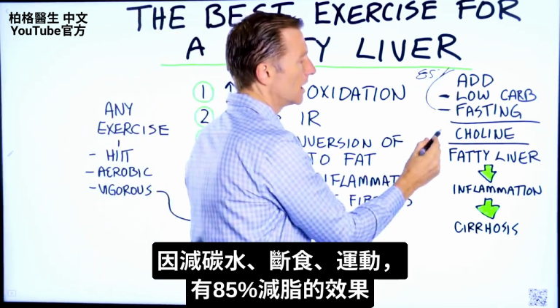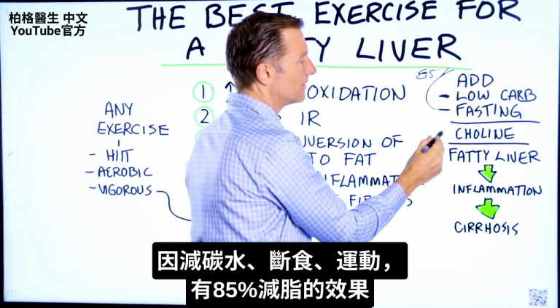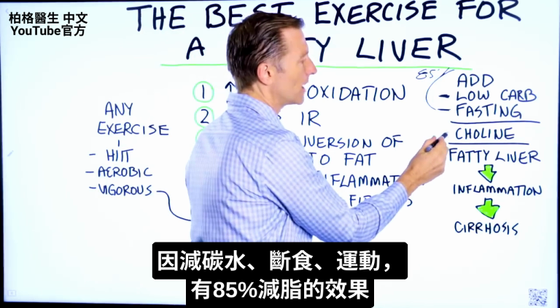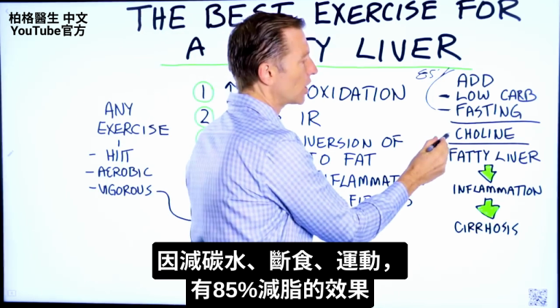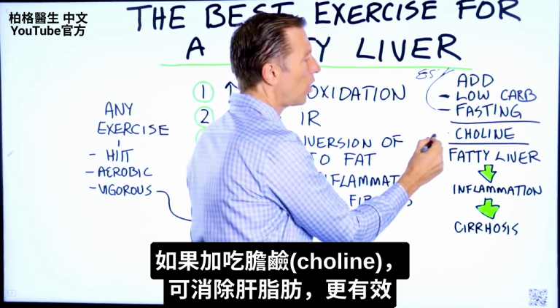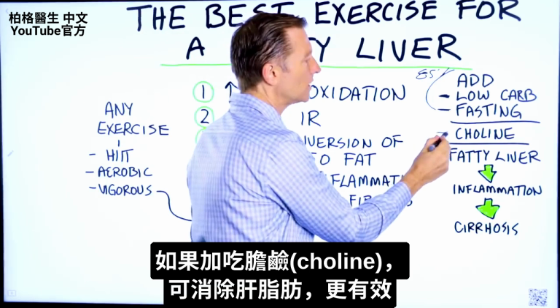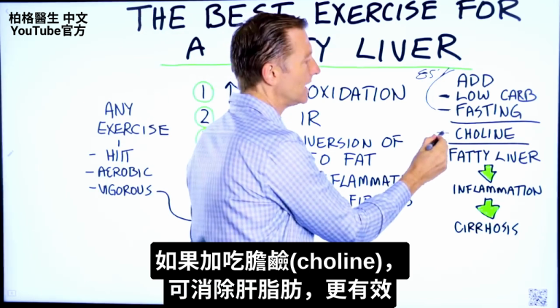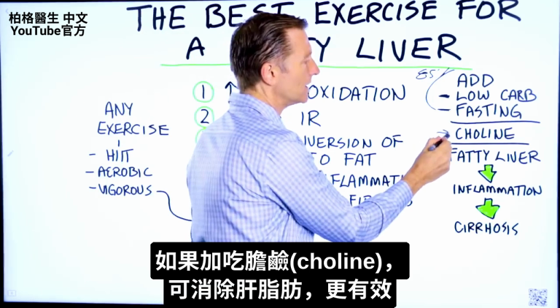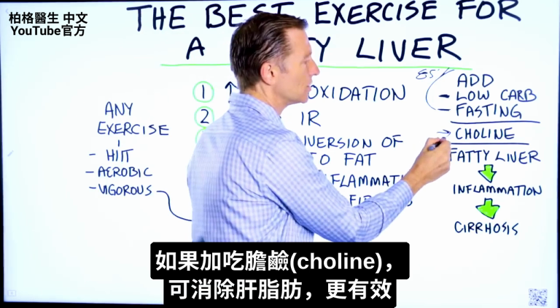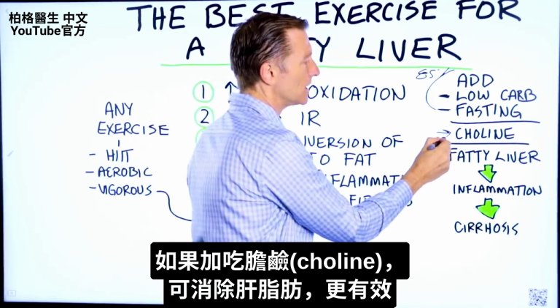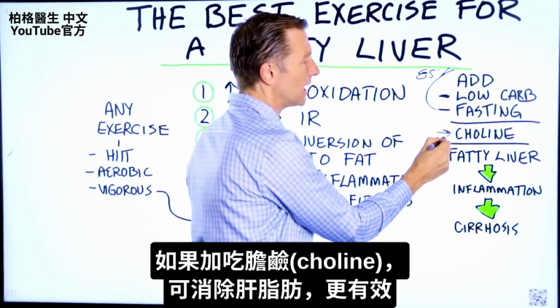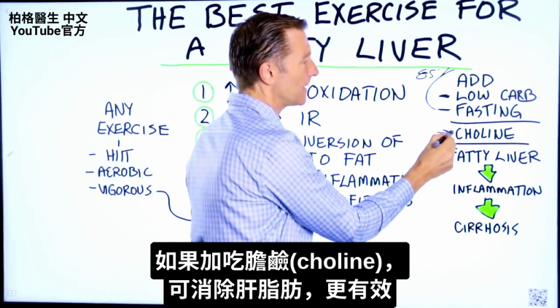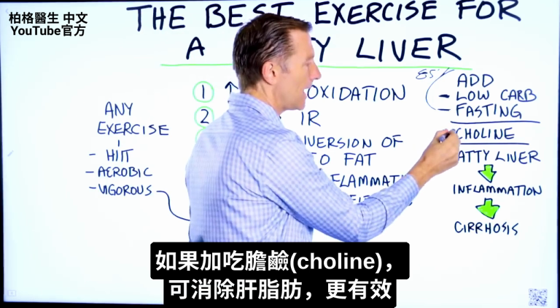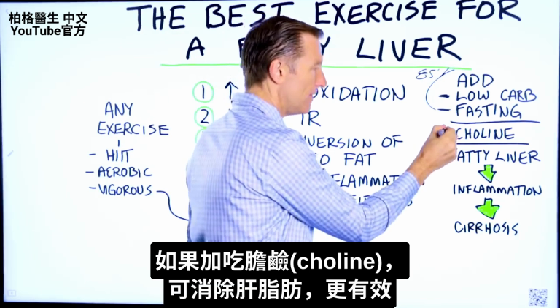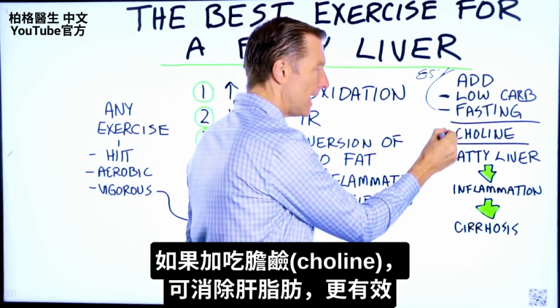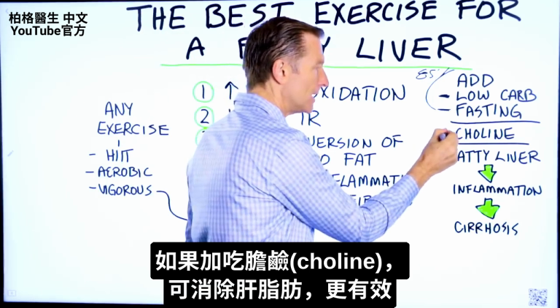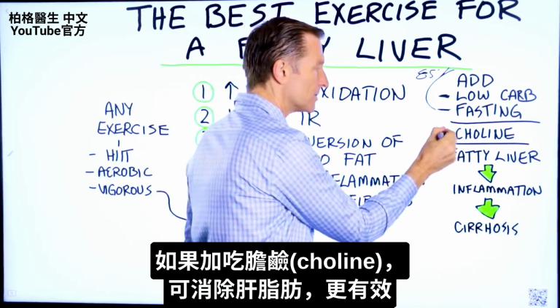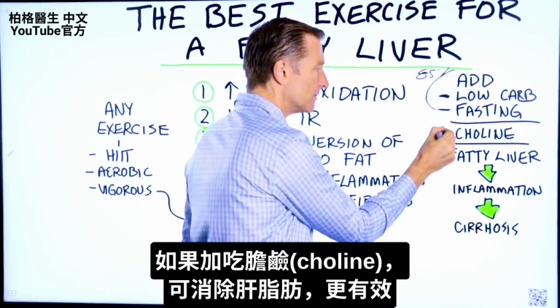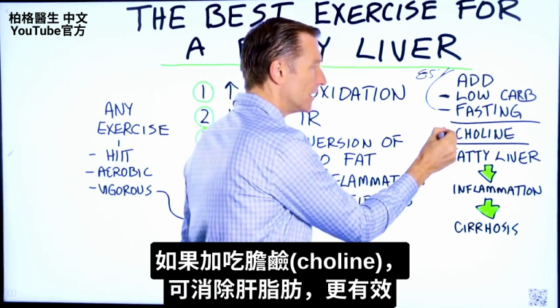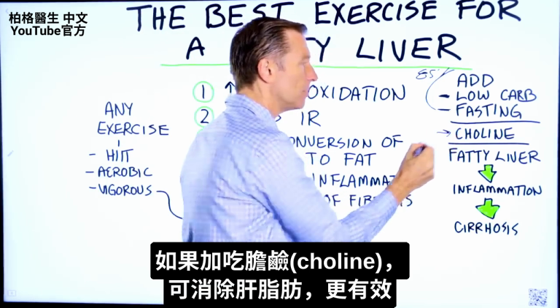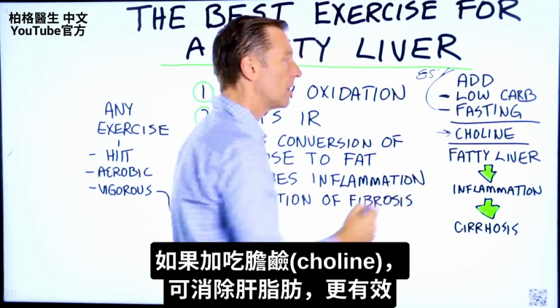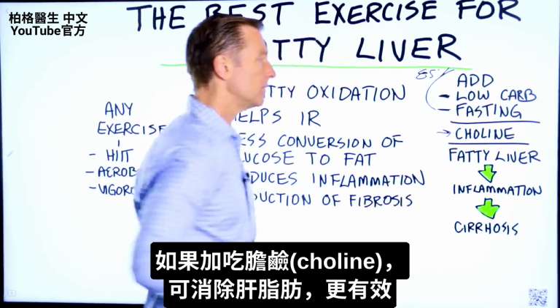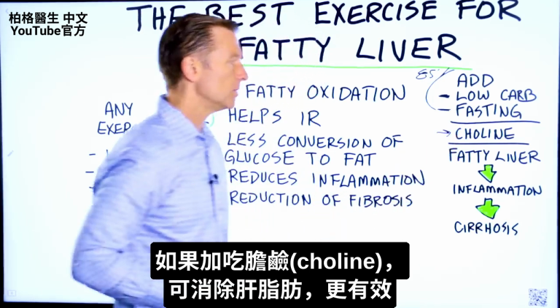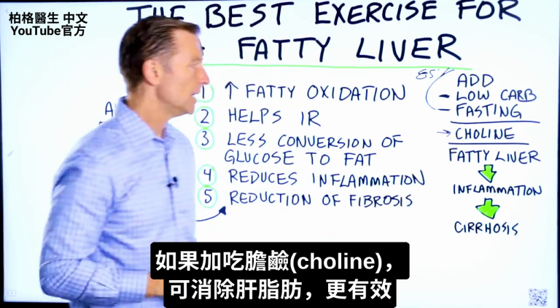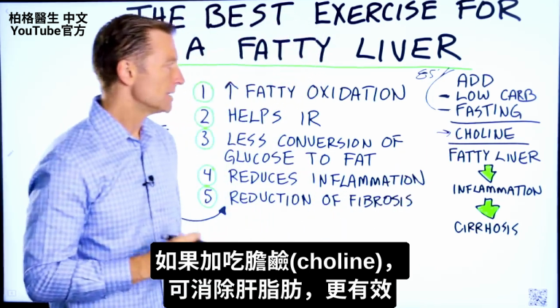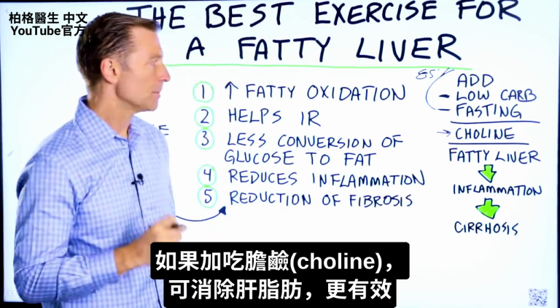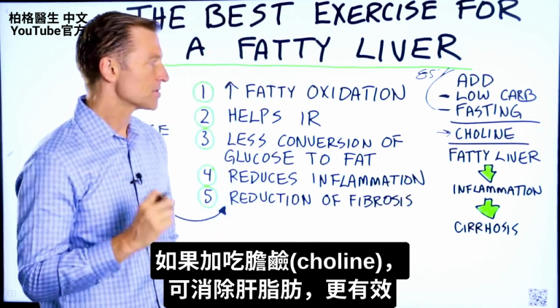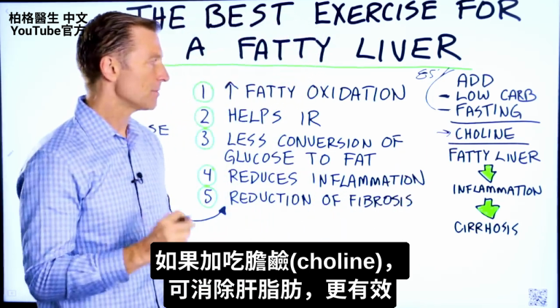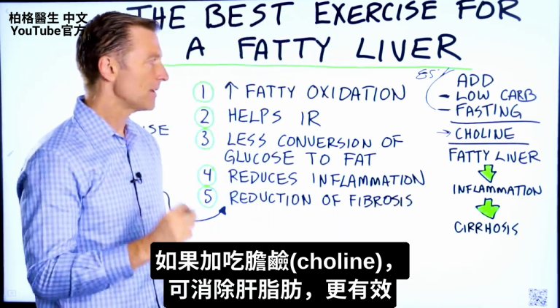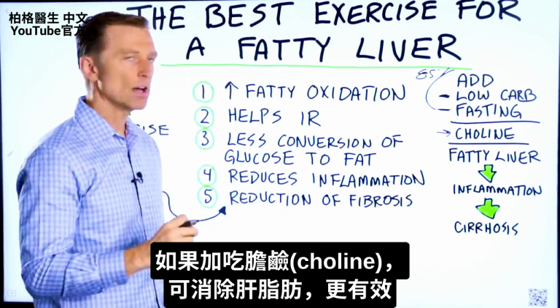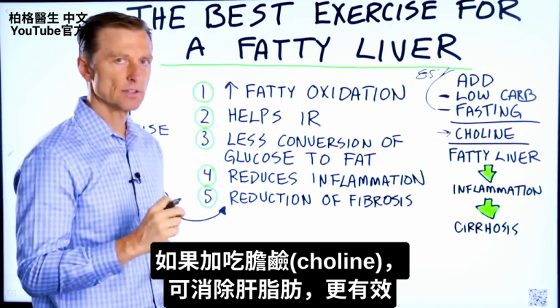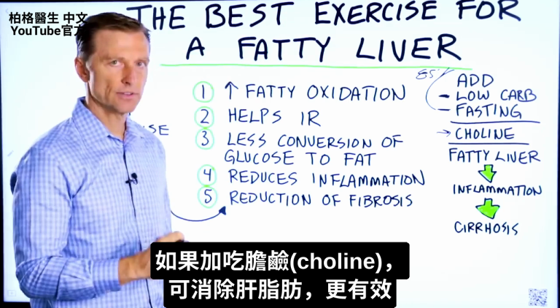If you add choline to your diet, that is very powerful to help strip fat off the liver.